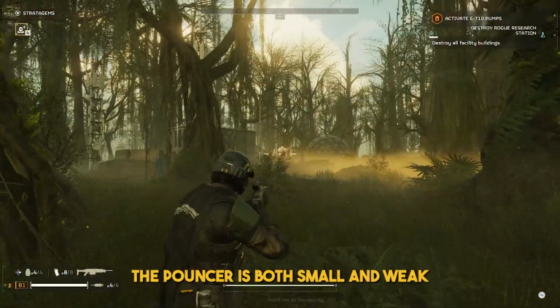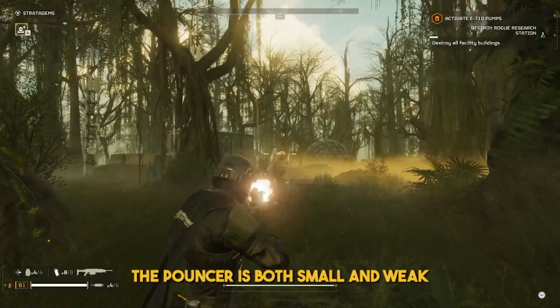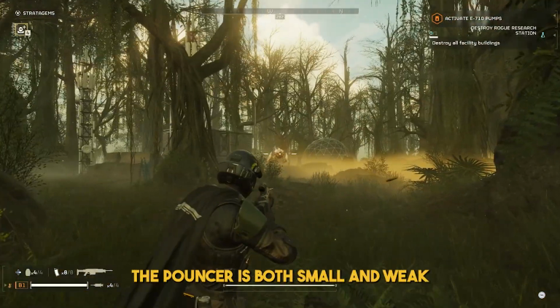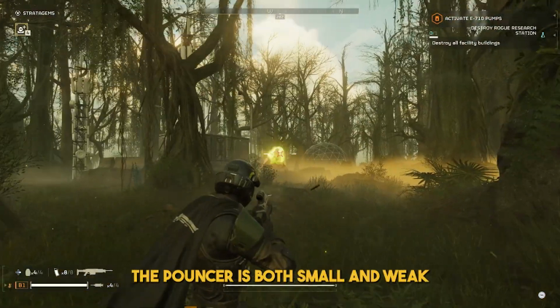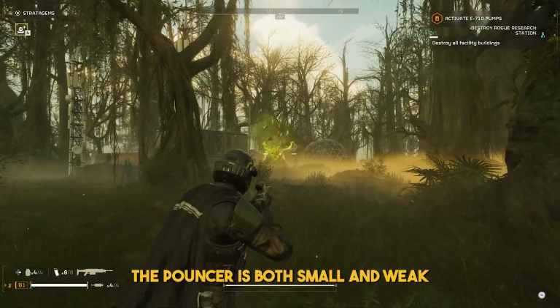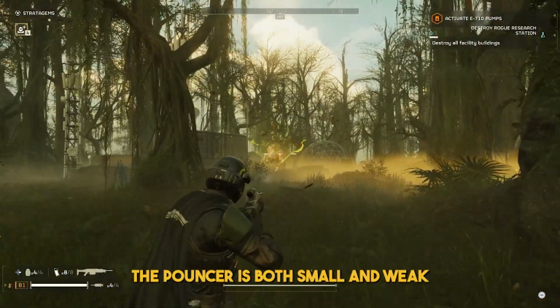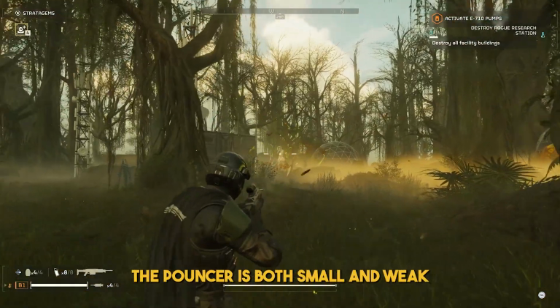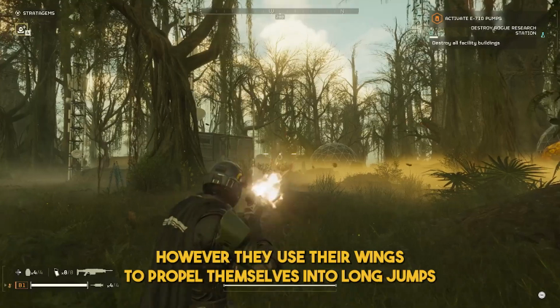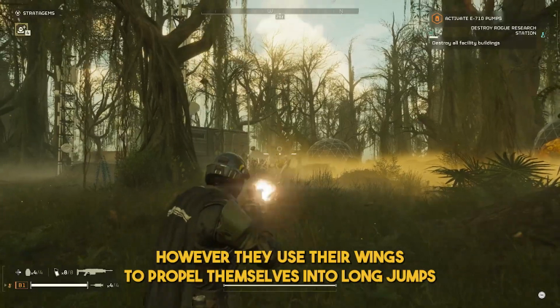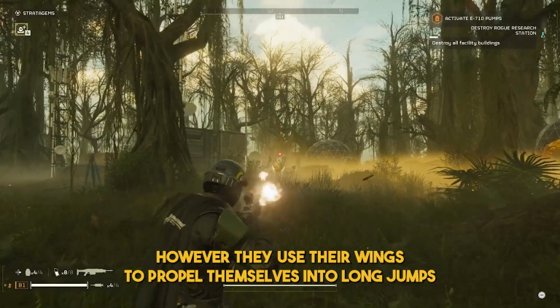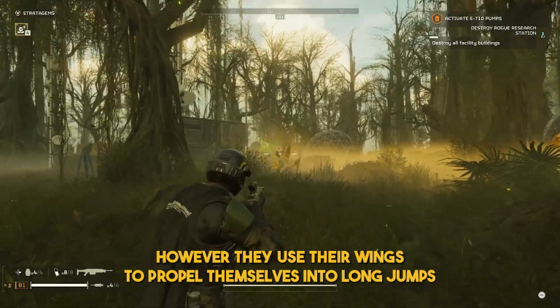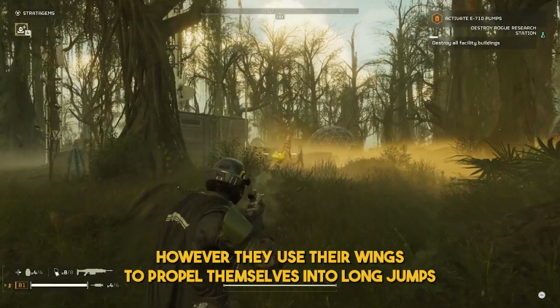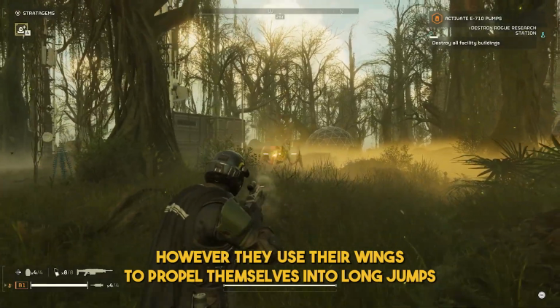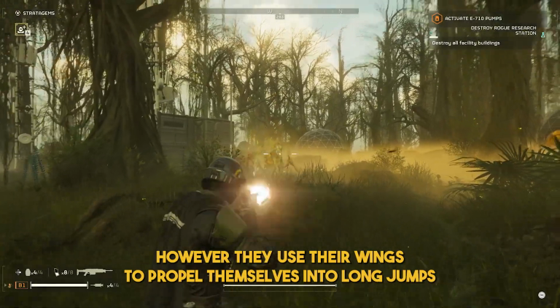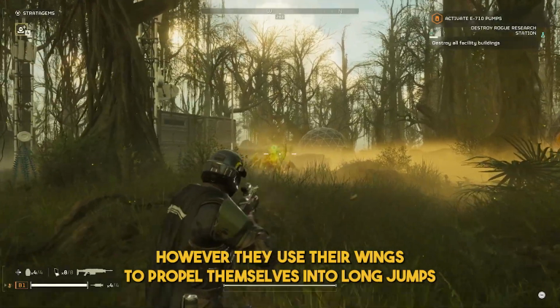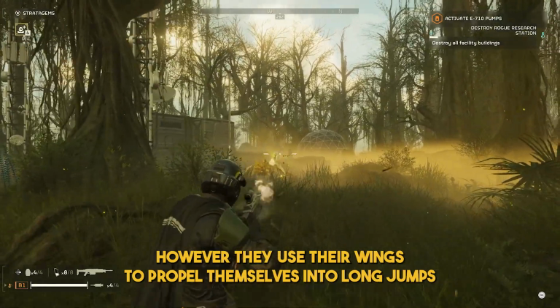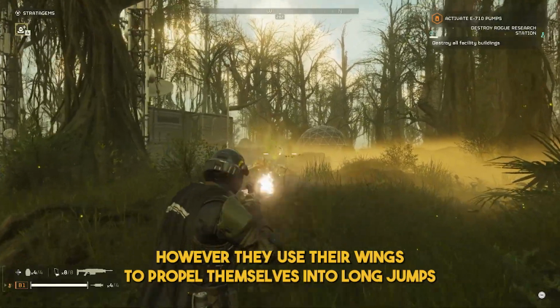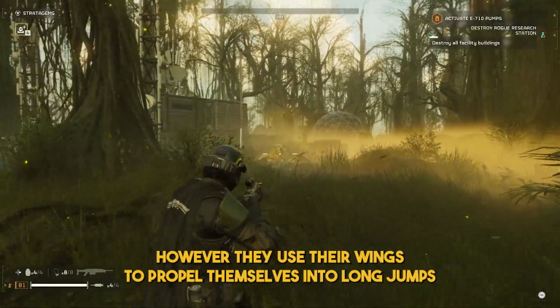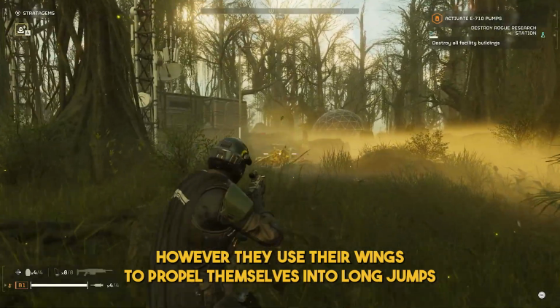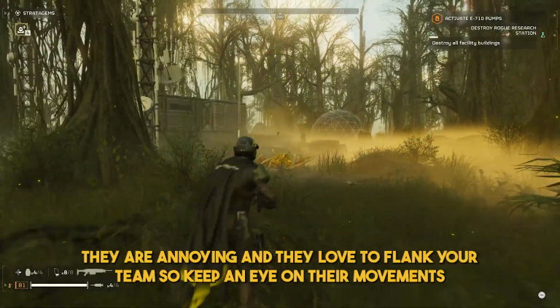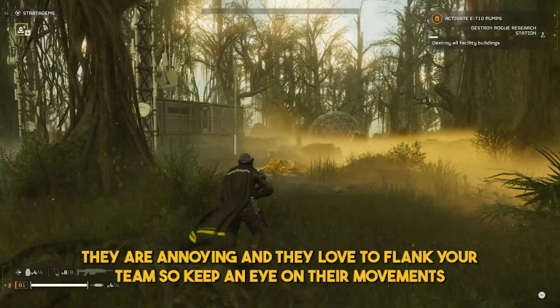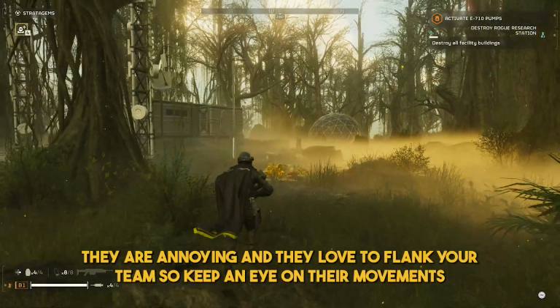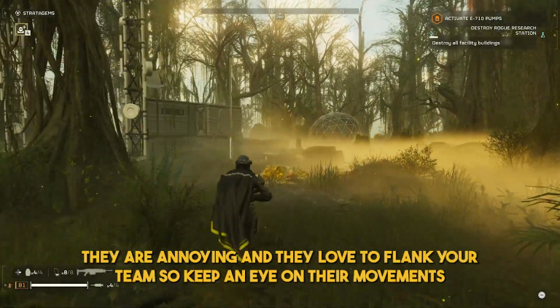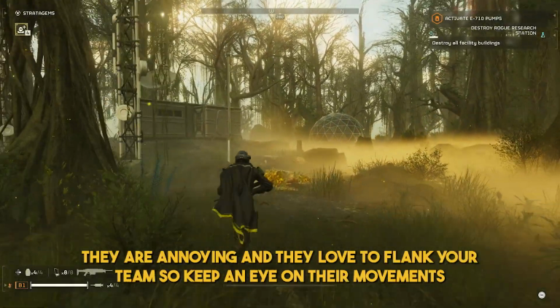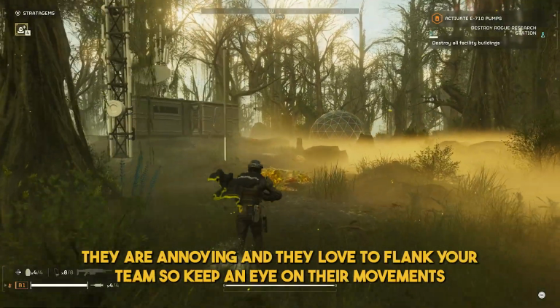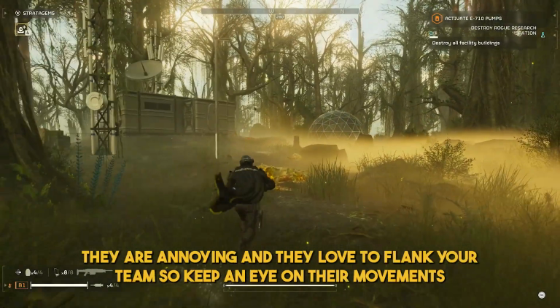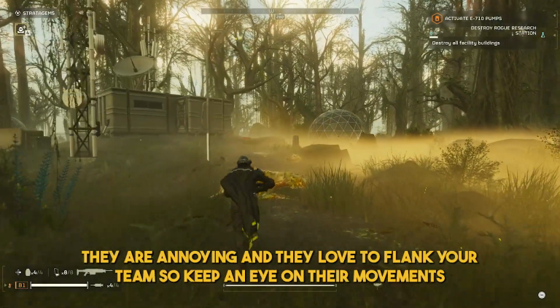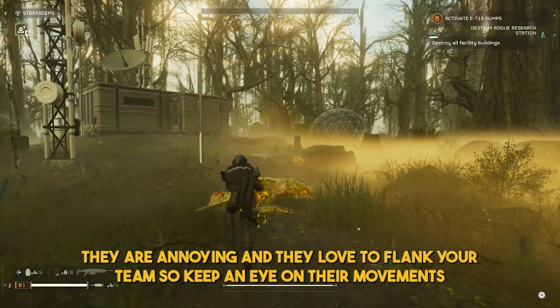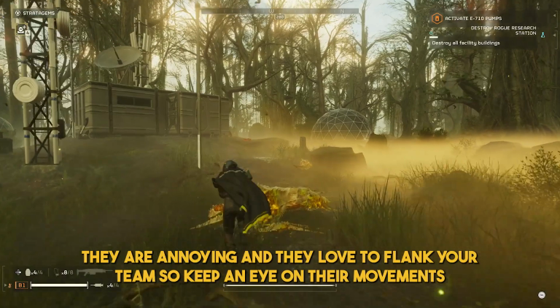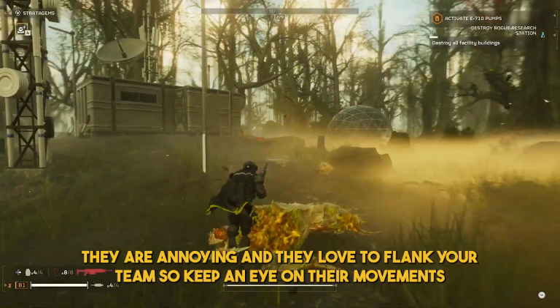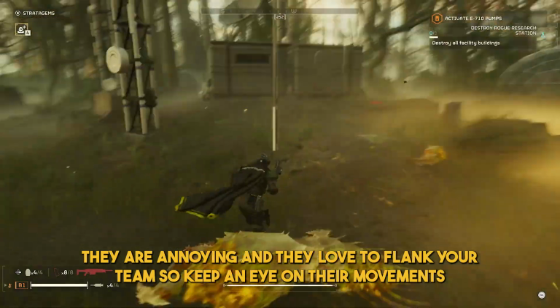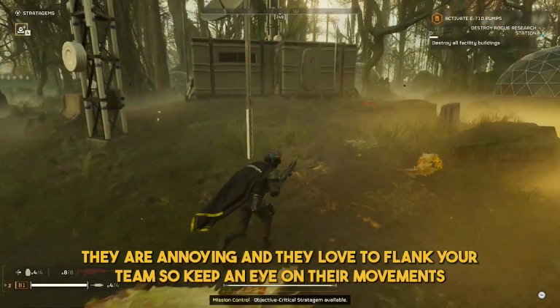The Pouncer is both small and weak, however they use their wings to propel themselves into long jumps. They are annoying and they love to flank your team, so keep an eye on their movements.